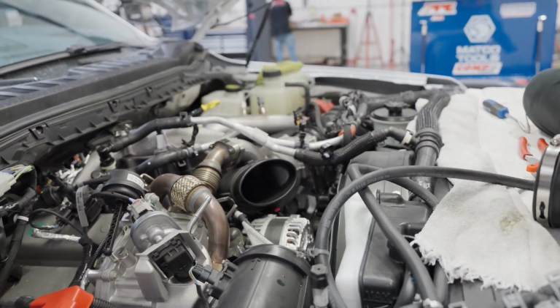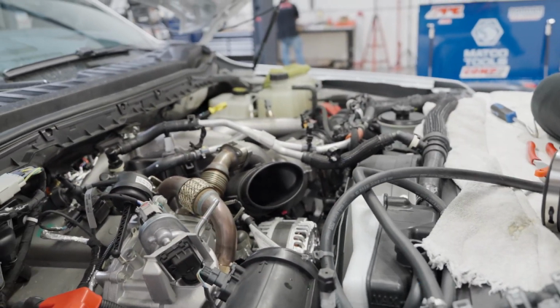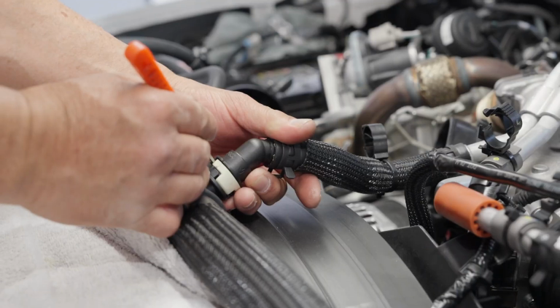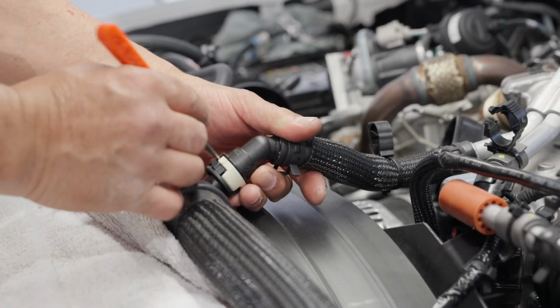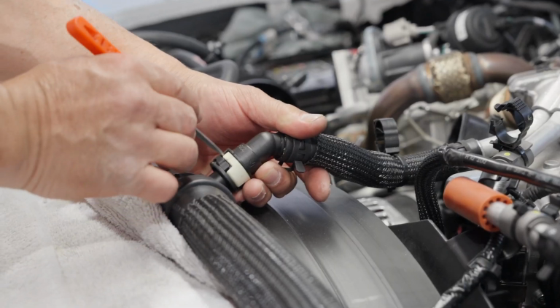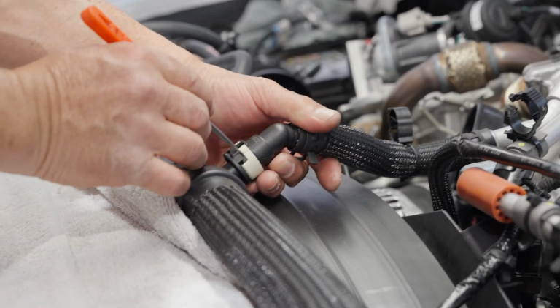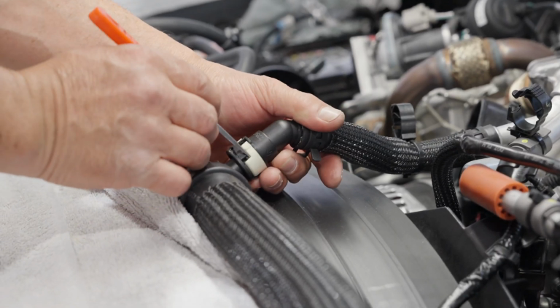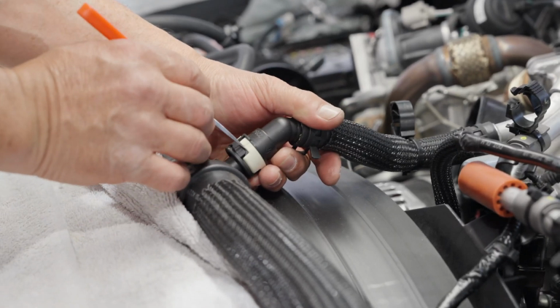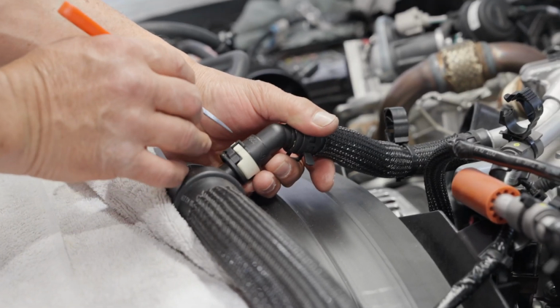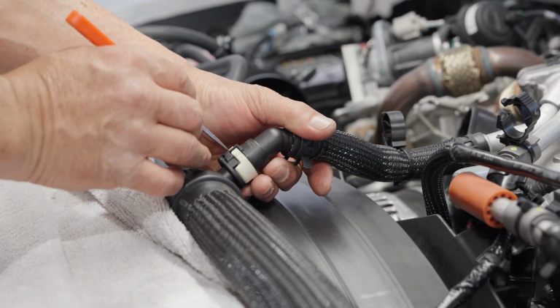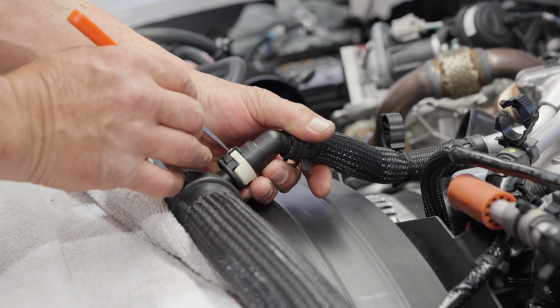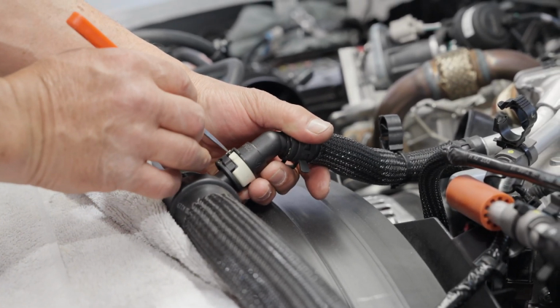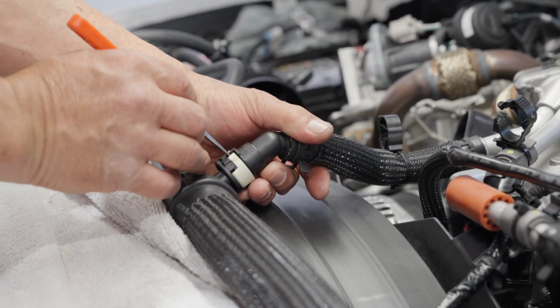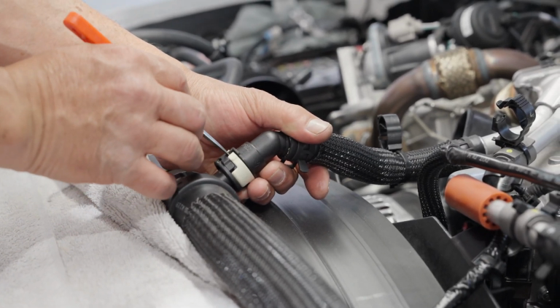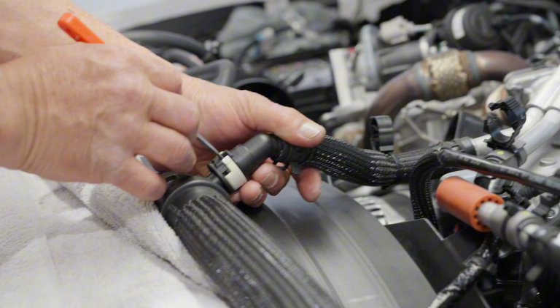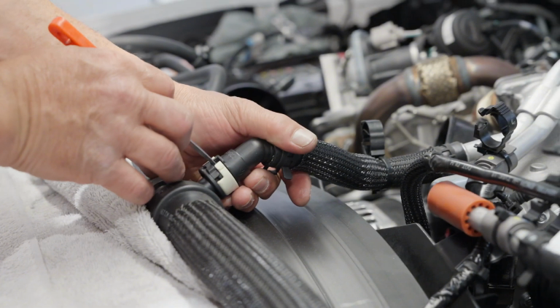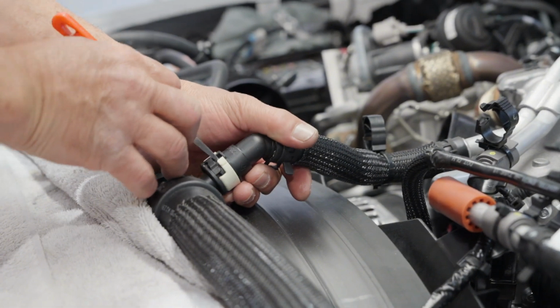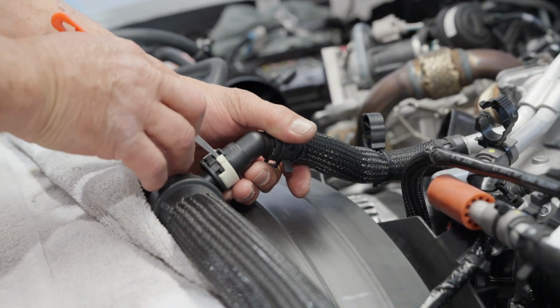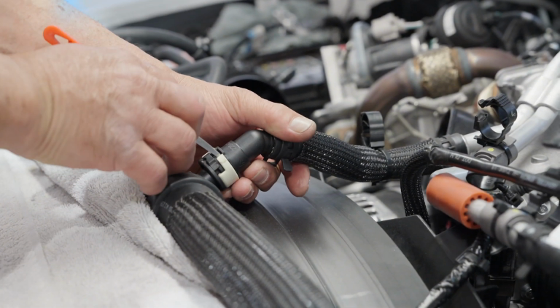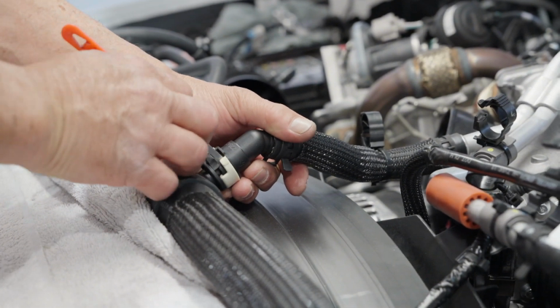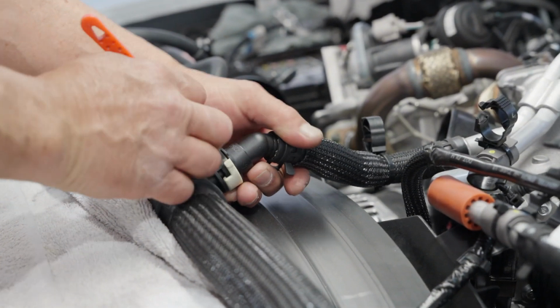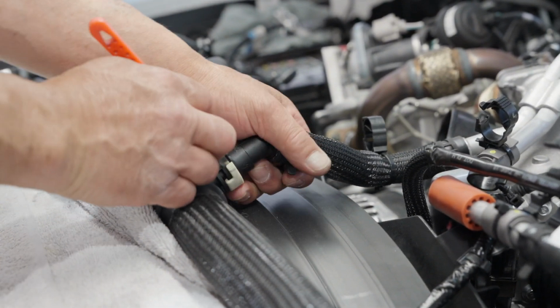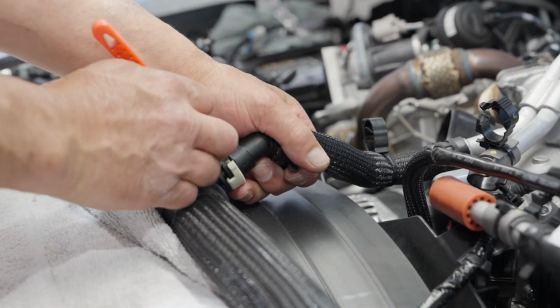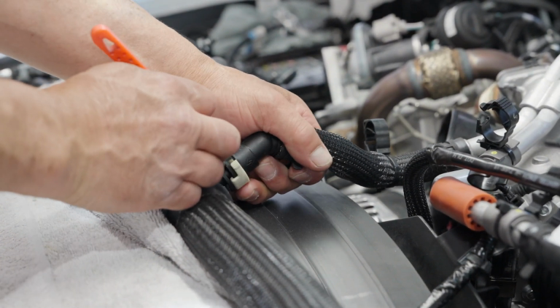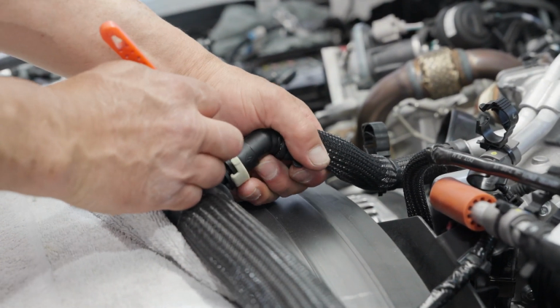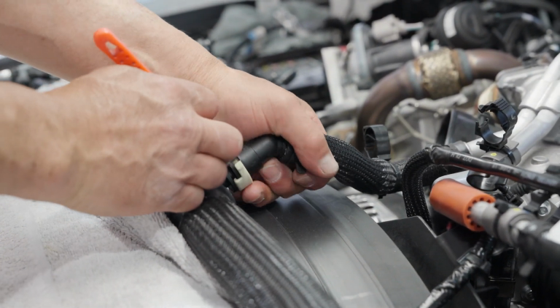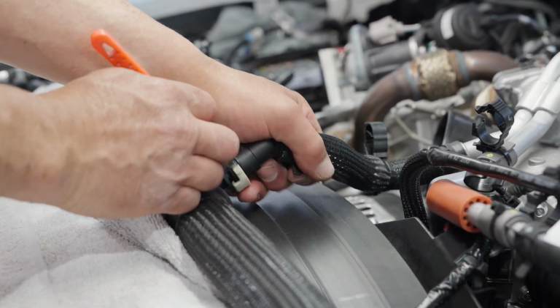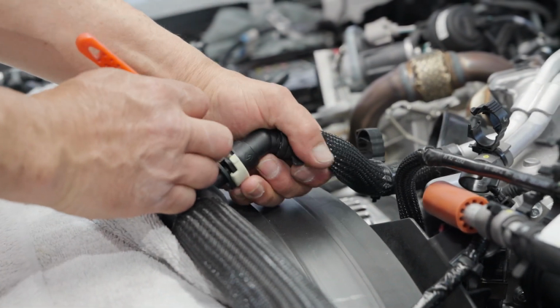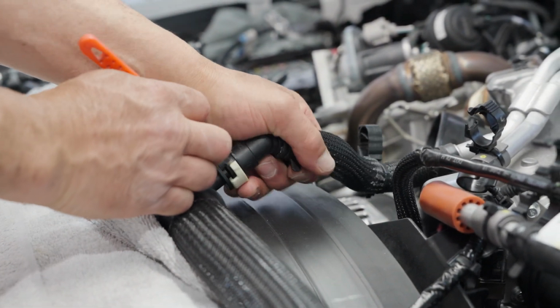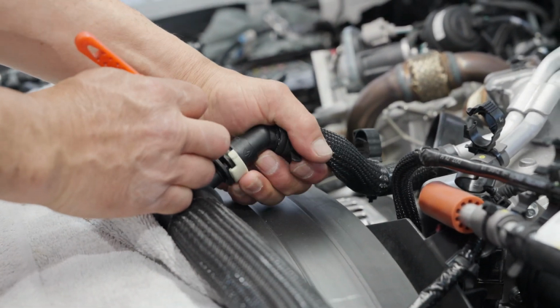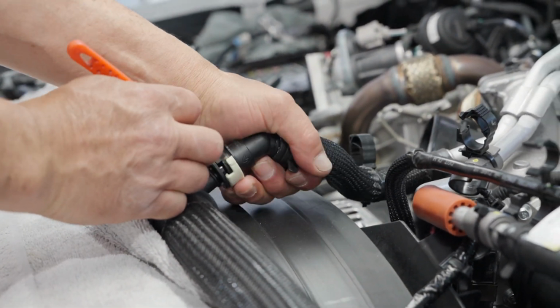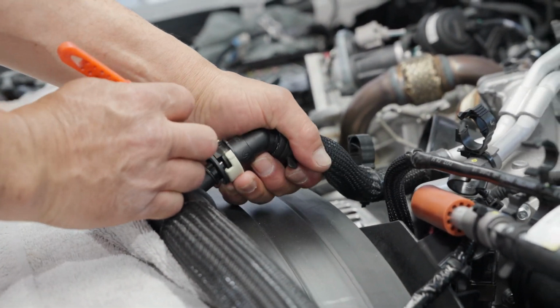Step 5, HO only: Remove the turbo coolant feed and return hoses.